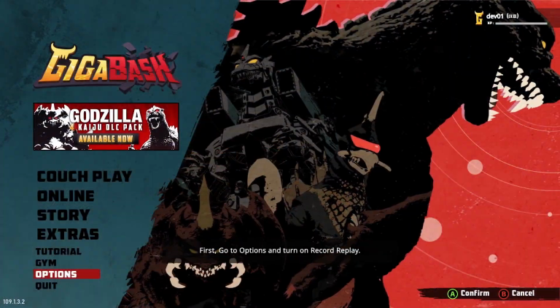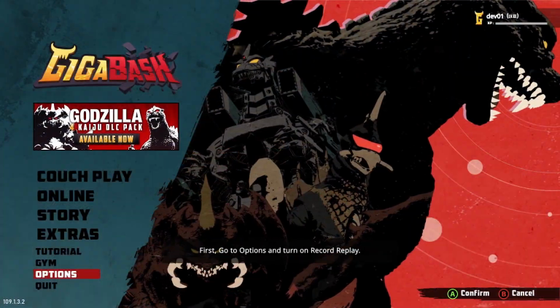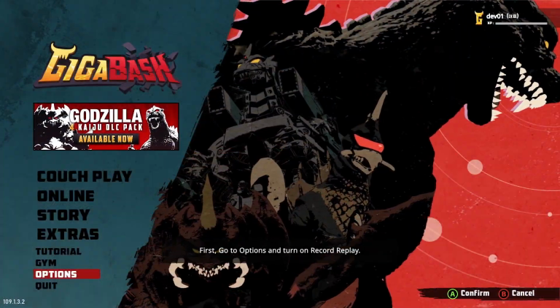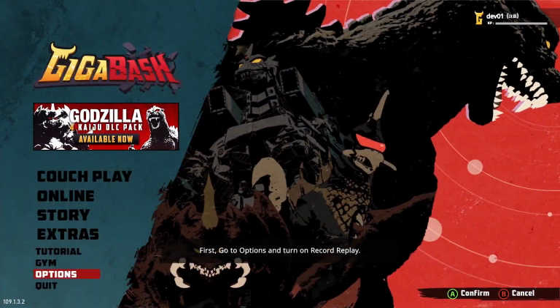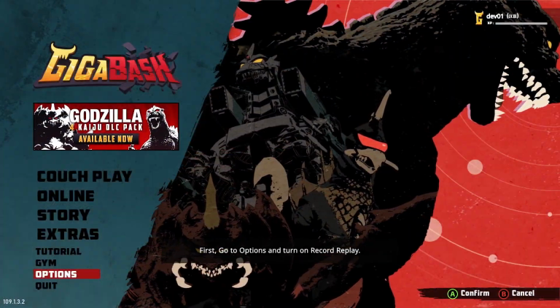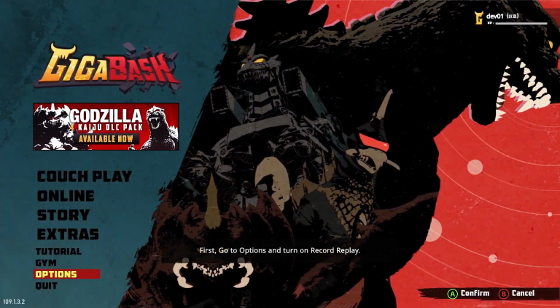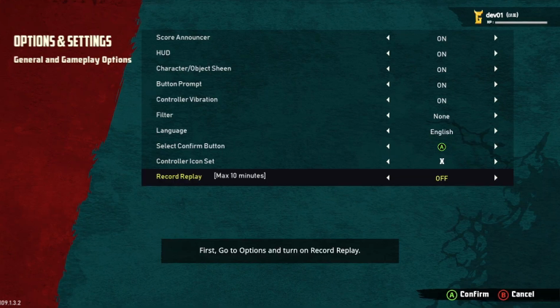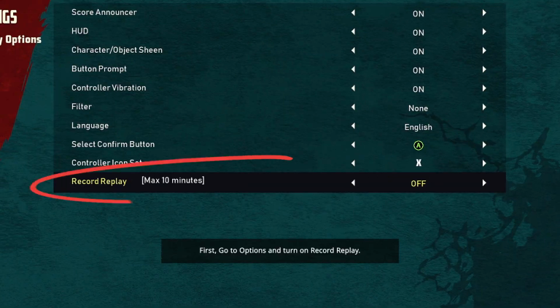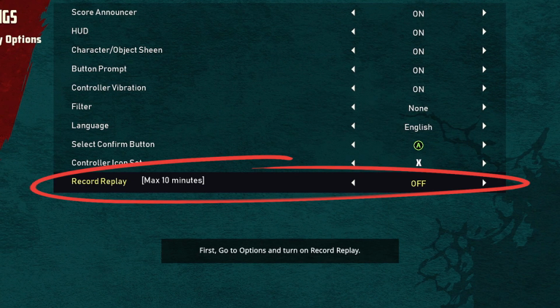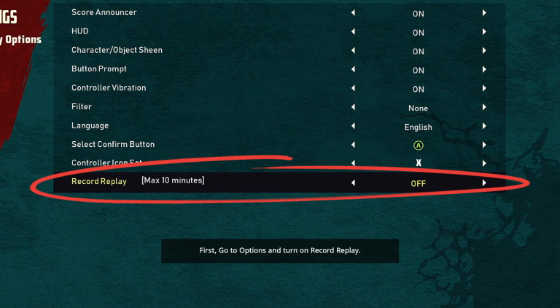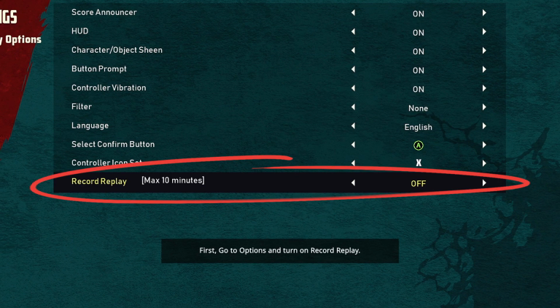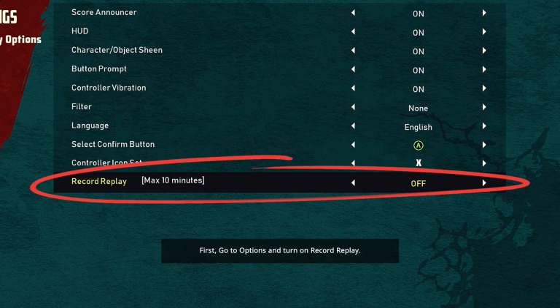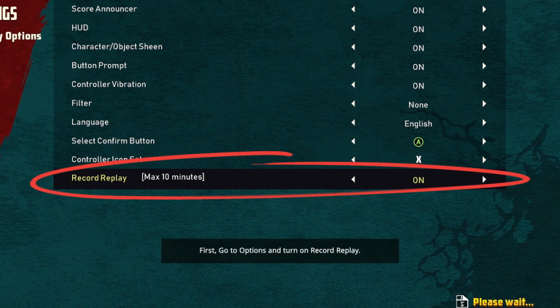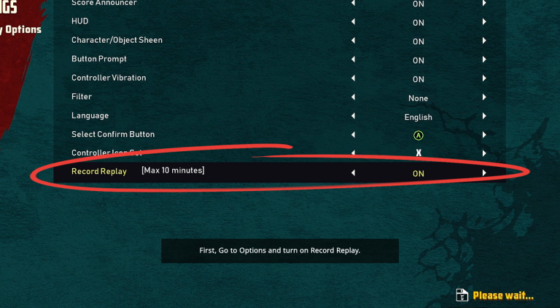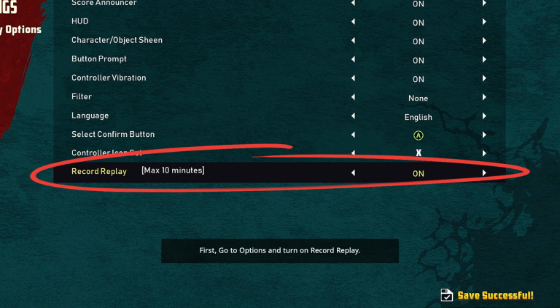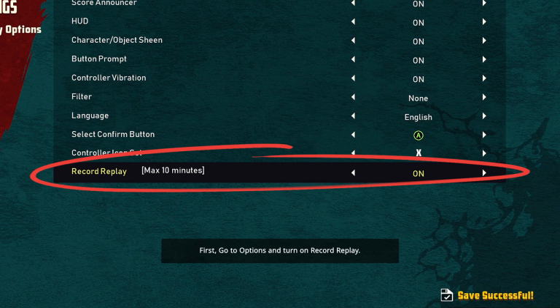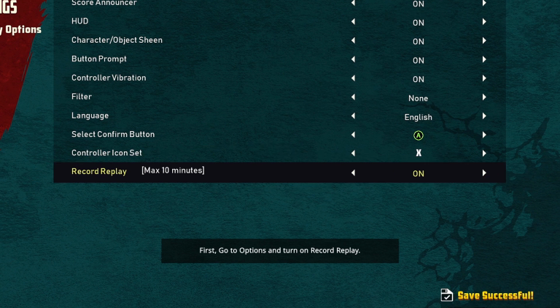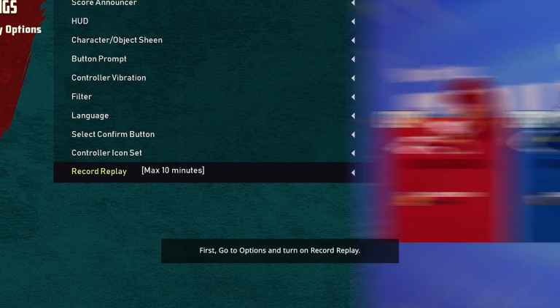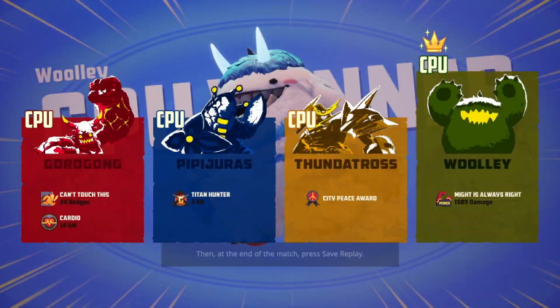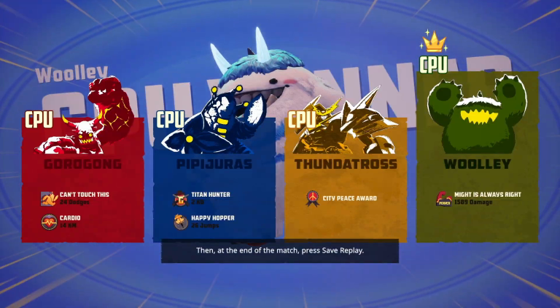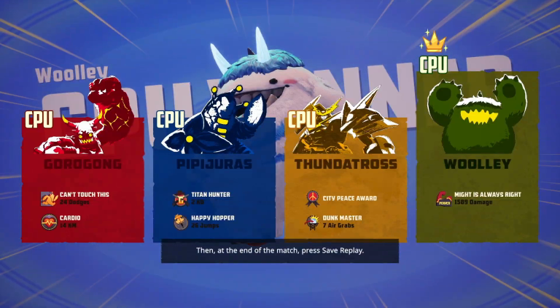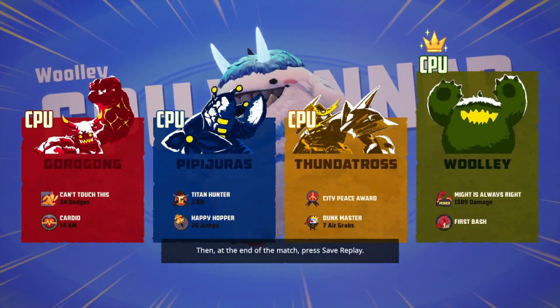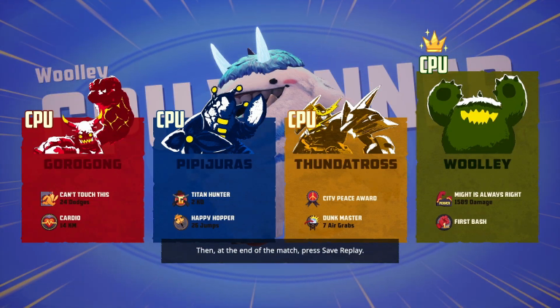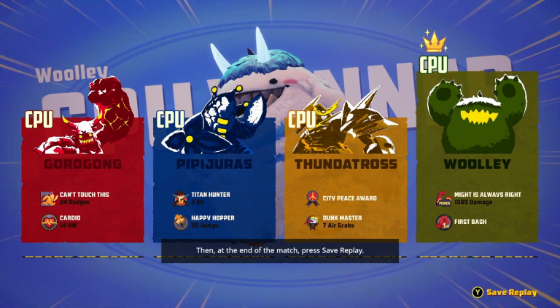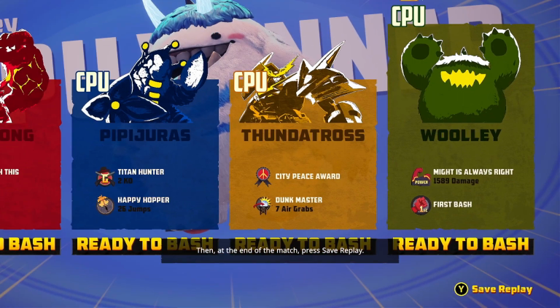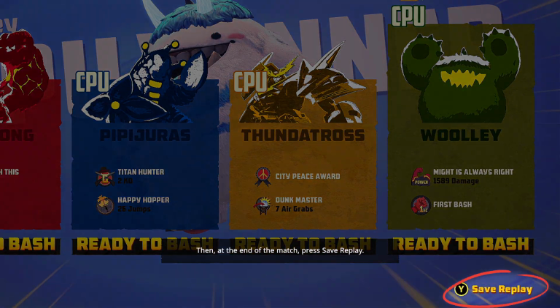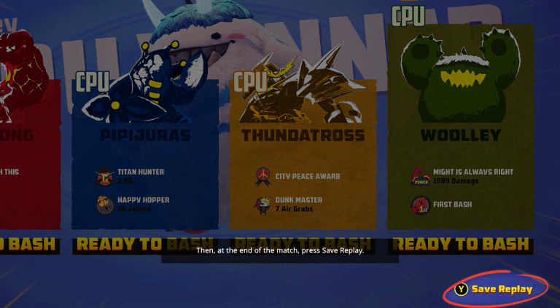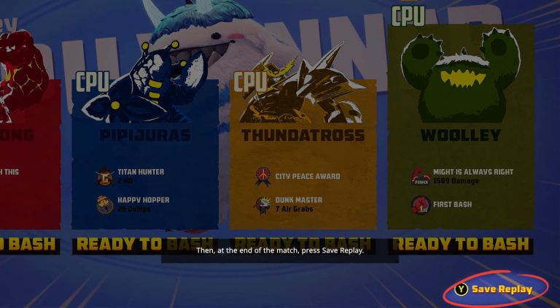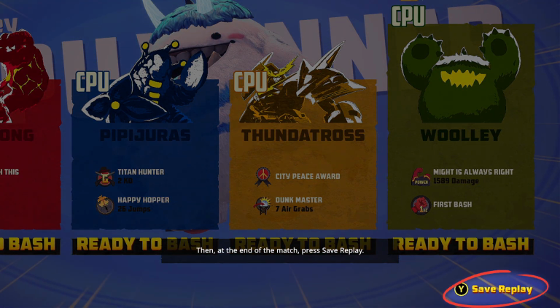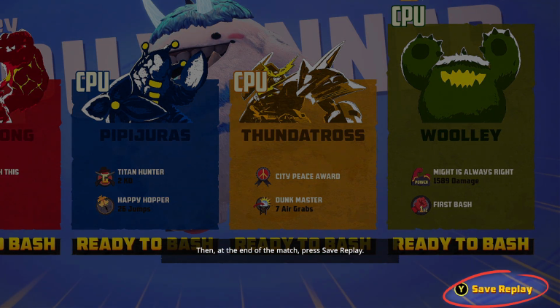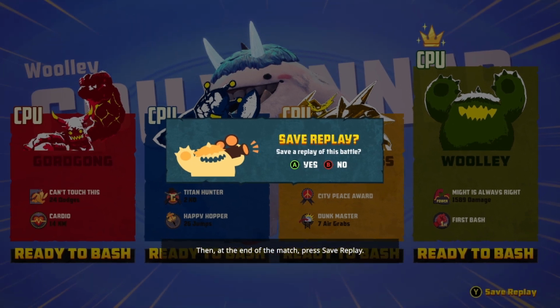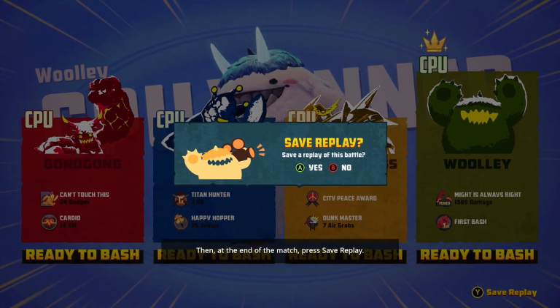First, go to options and turn on record replay. Then, at the end of the match, press save replay.